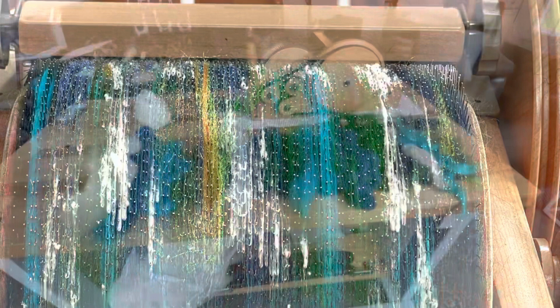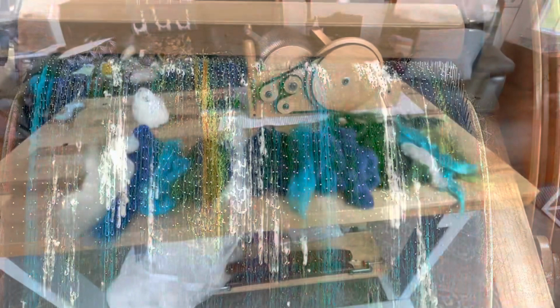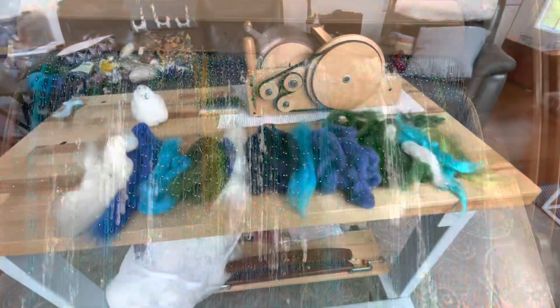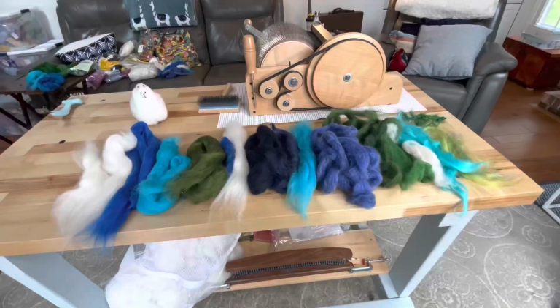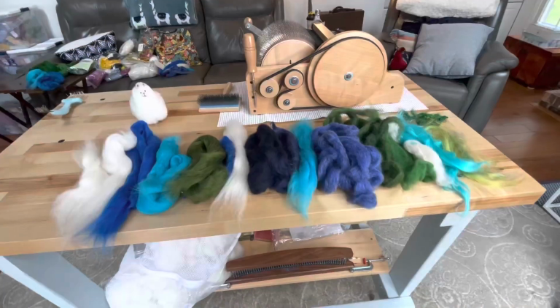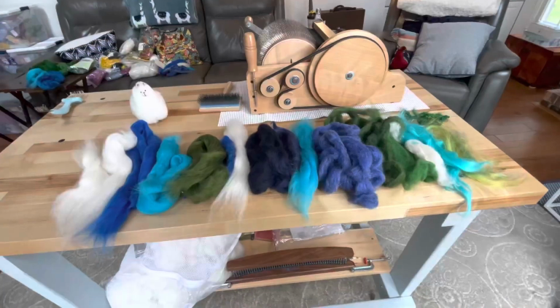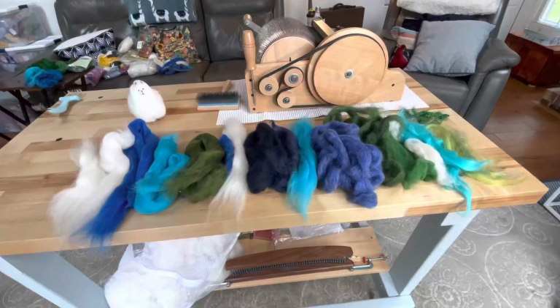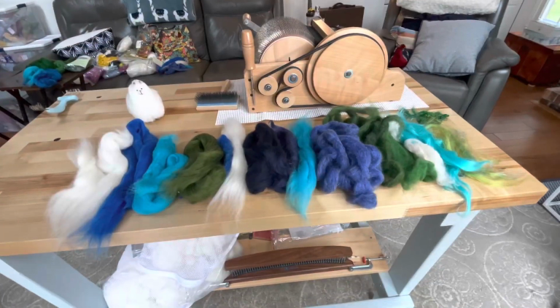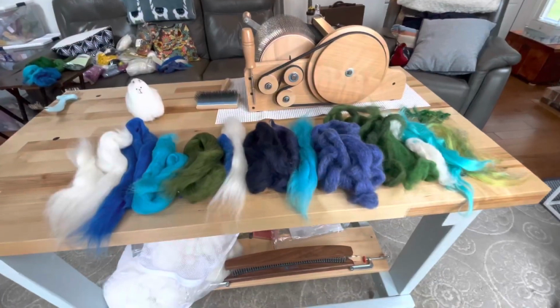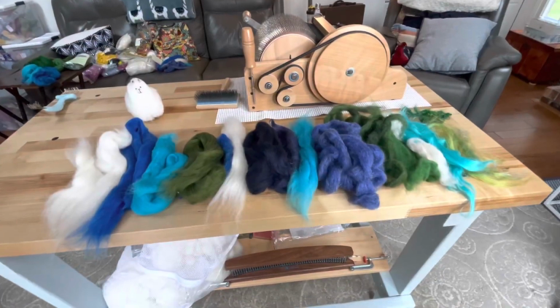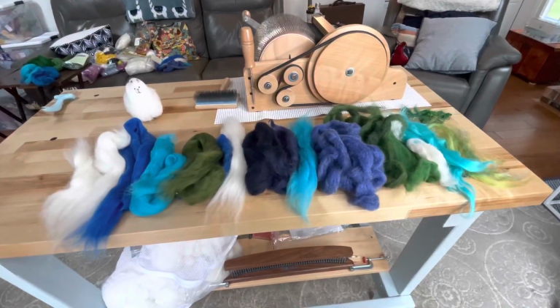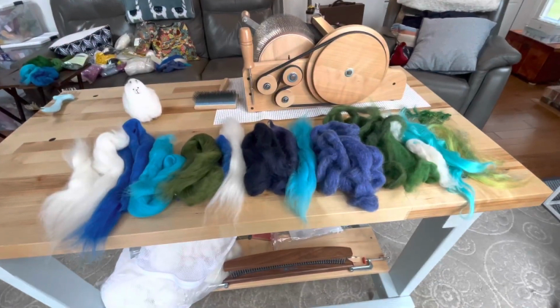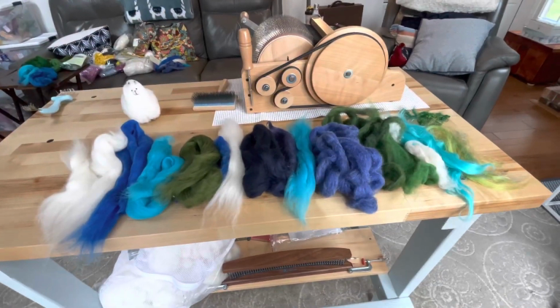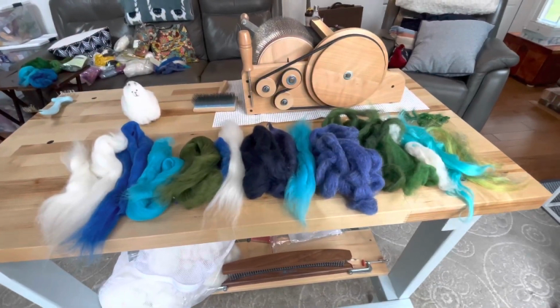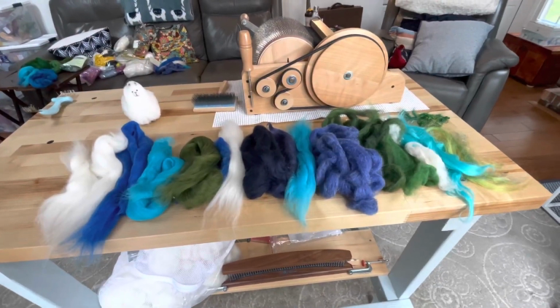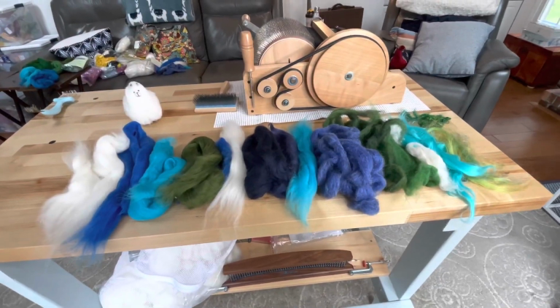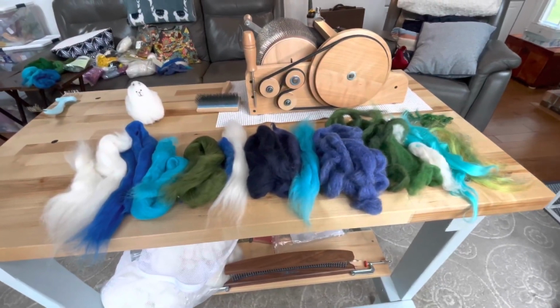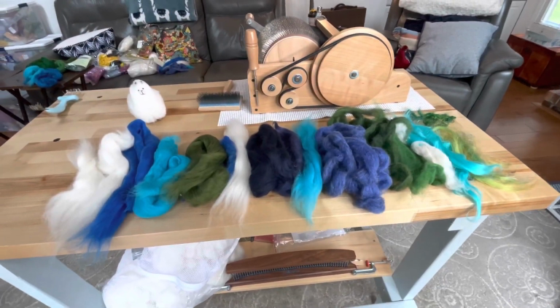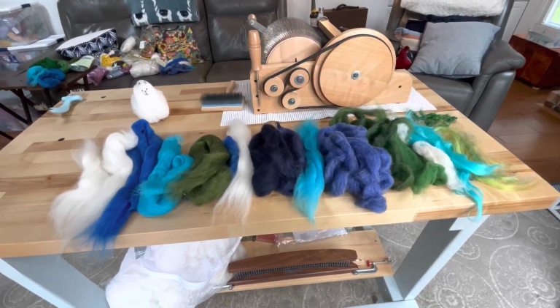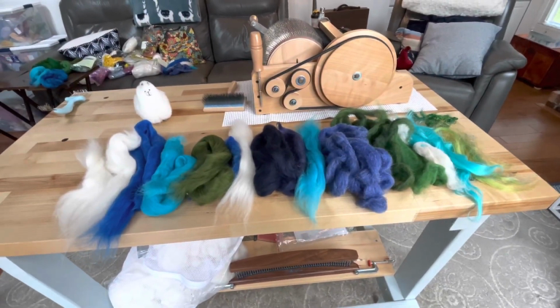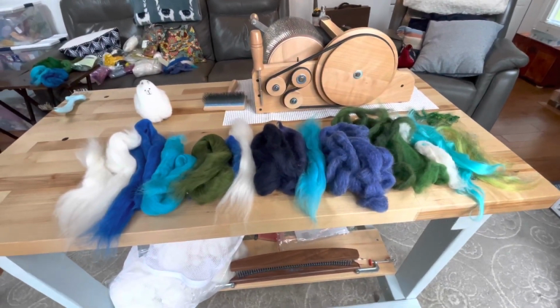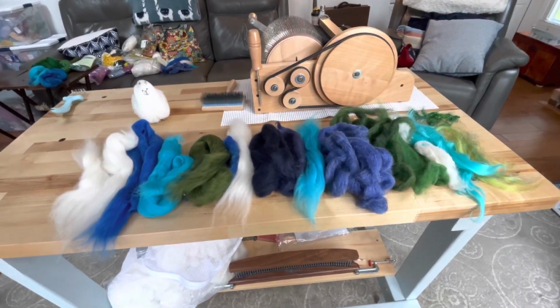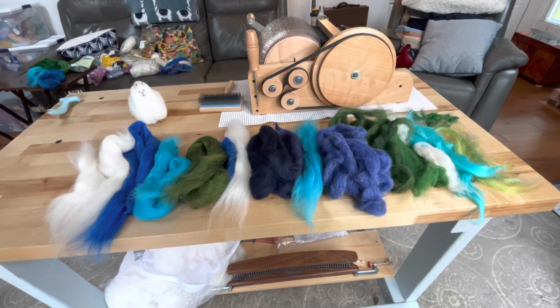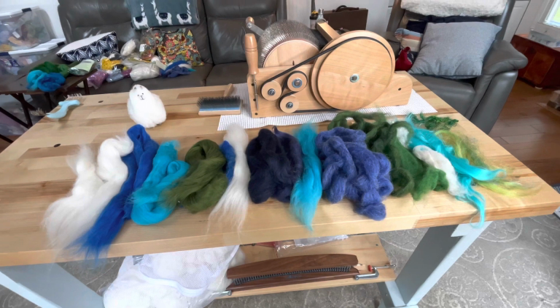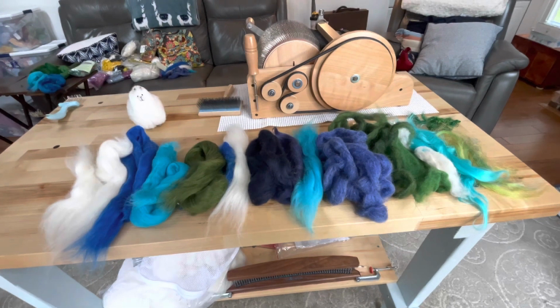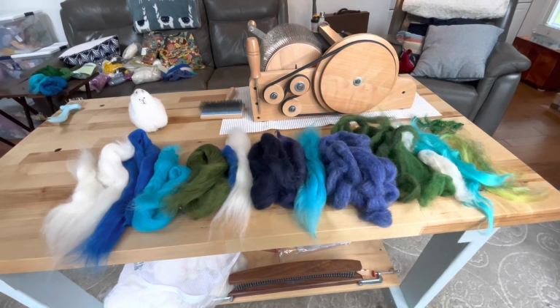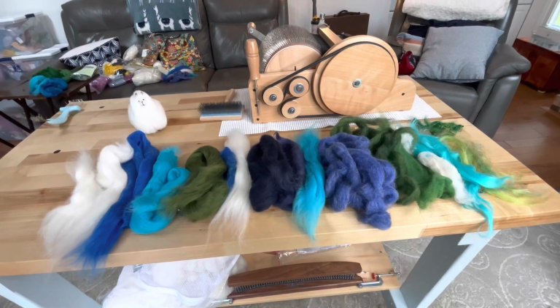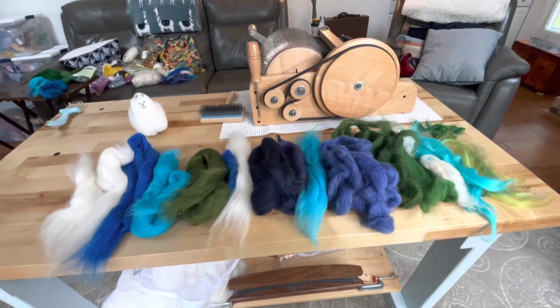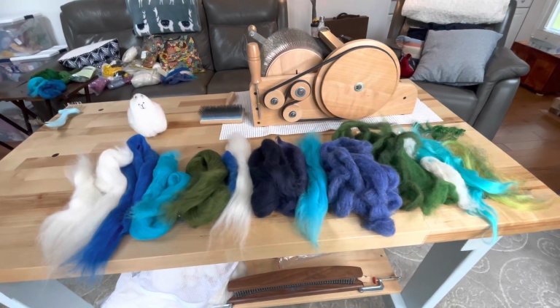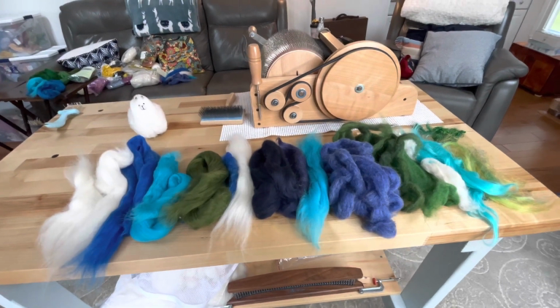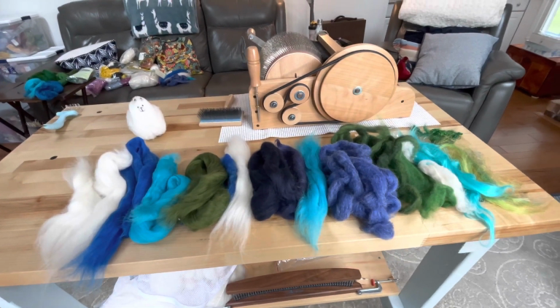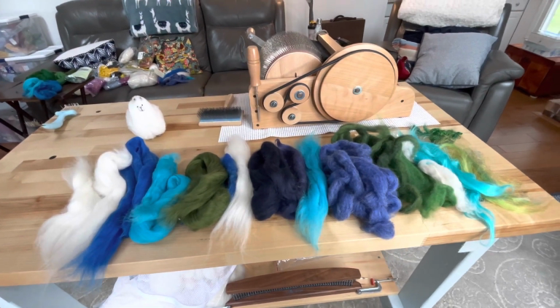Hi, welcome back. This is Kirsten from JK Fiber Arts. Today we are going to do some art bat drum carding, one of my favorite things.